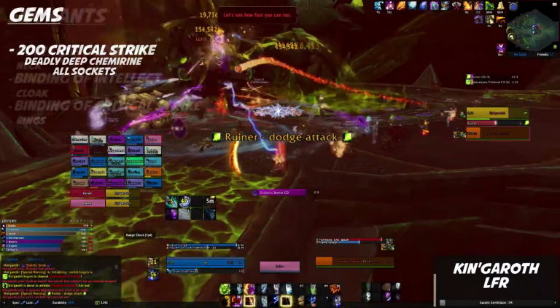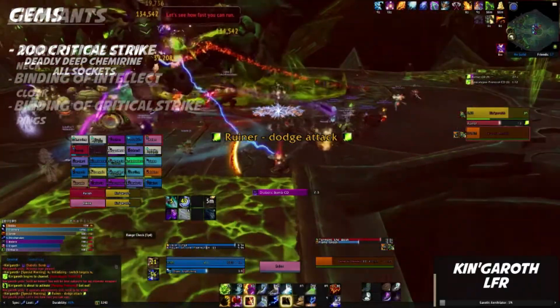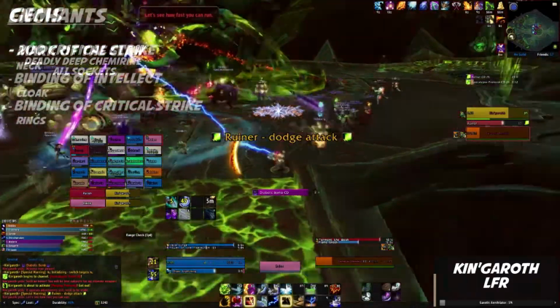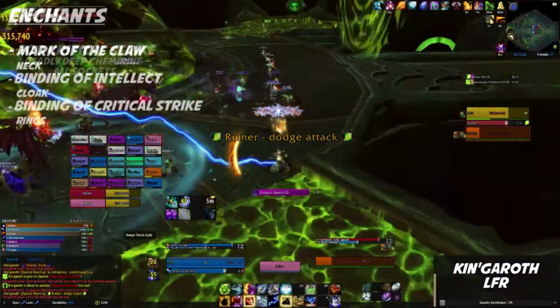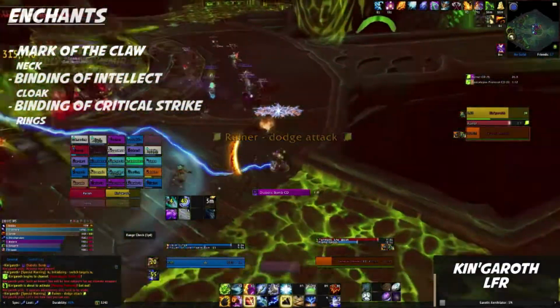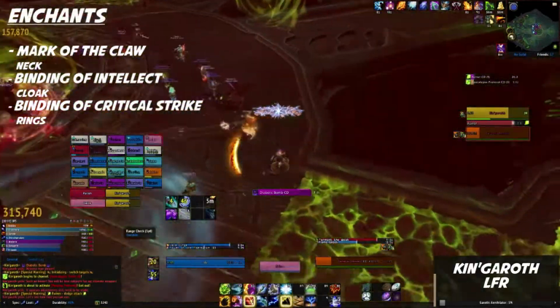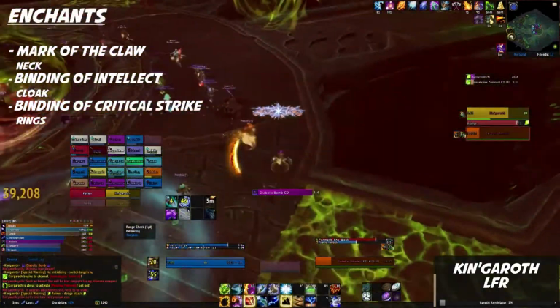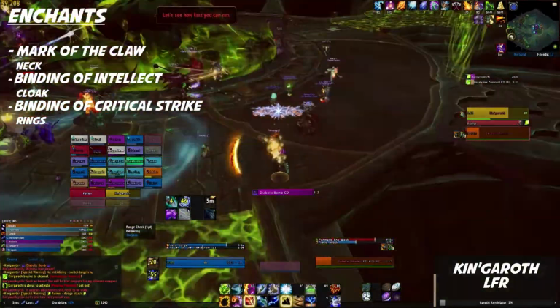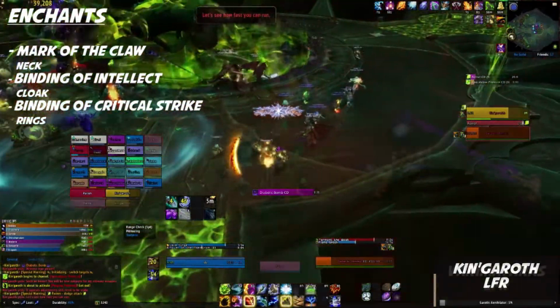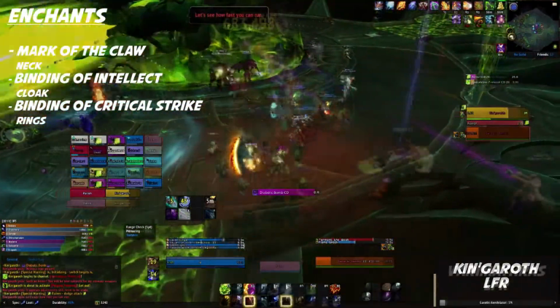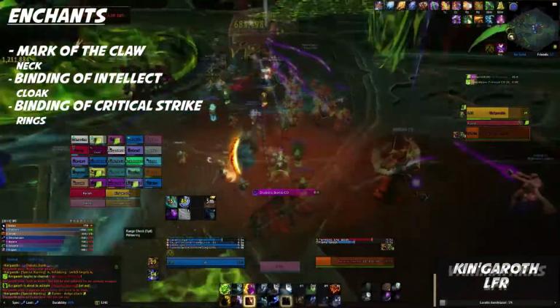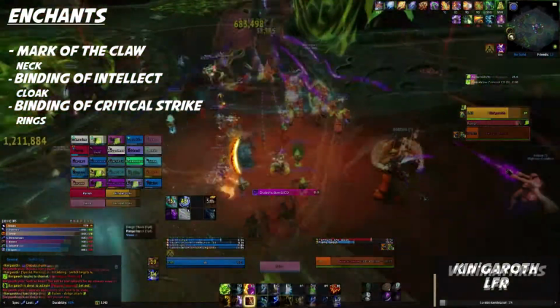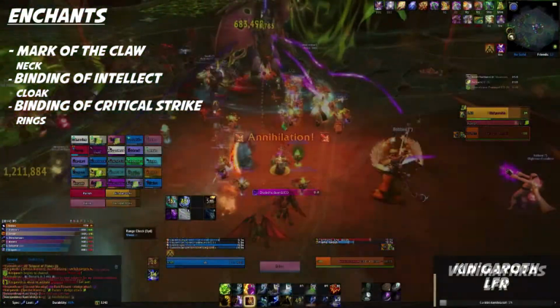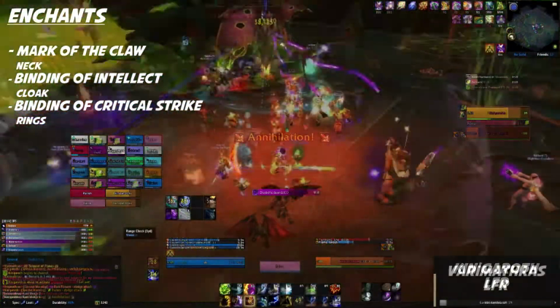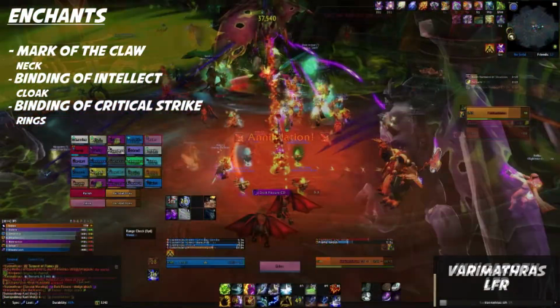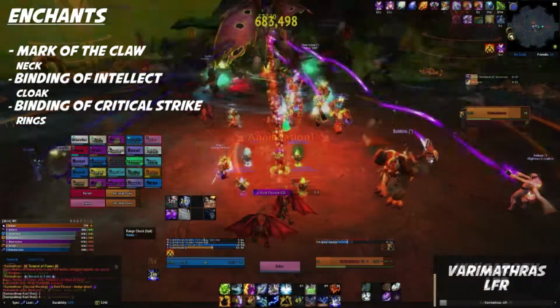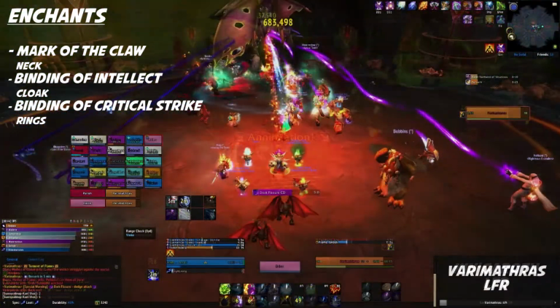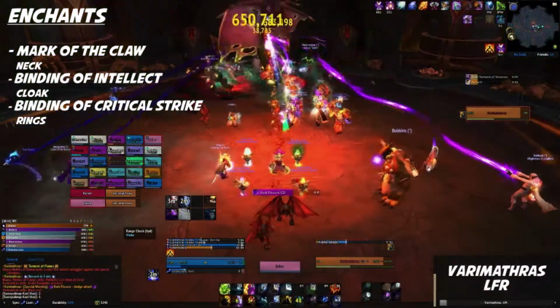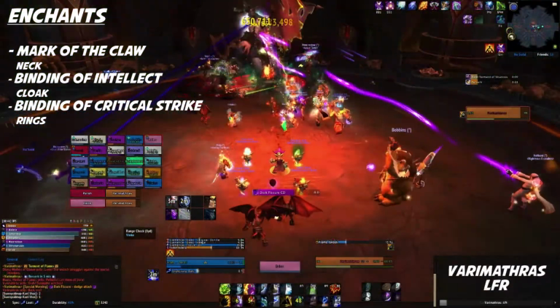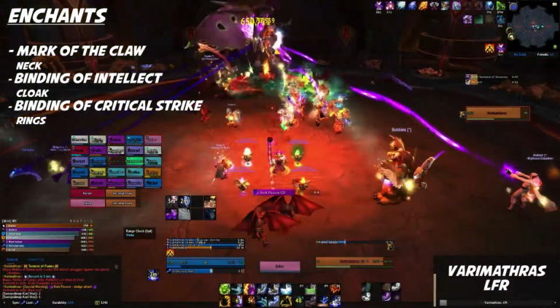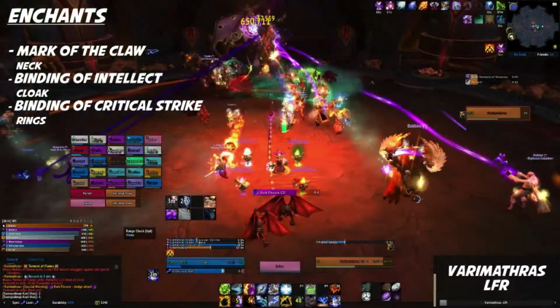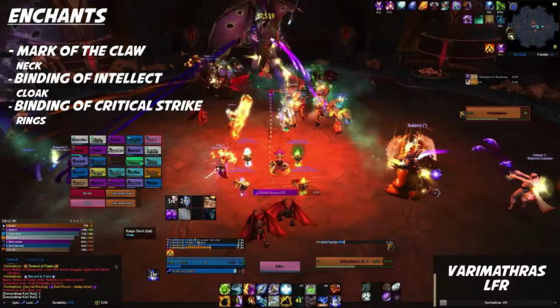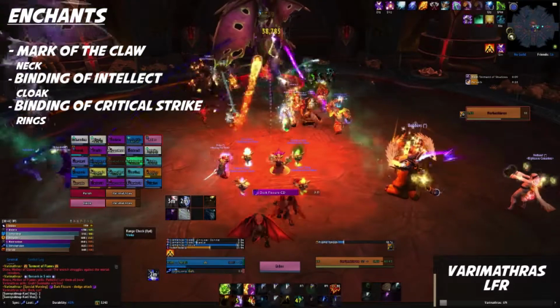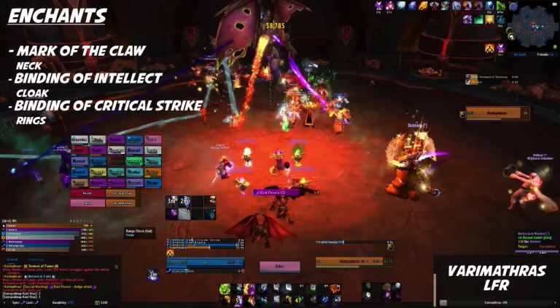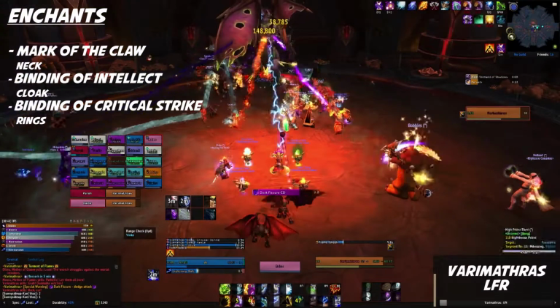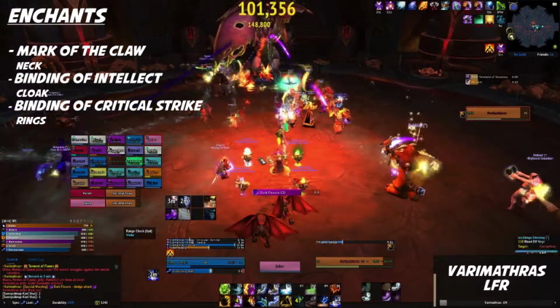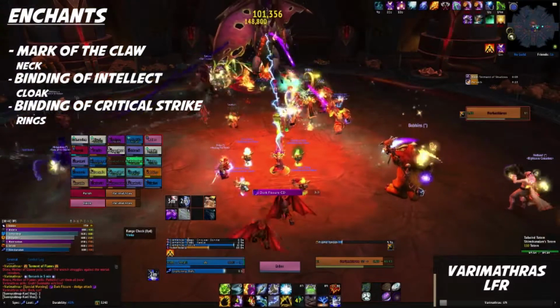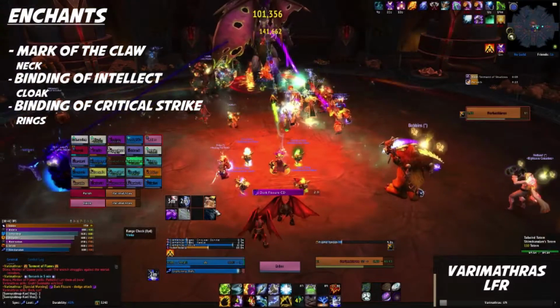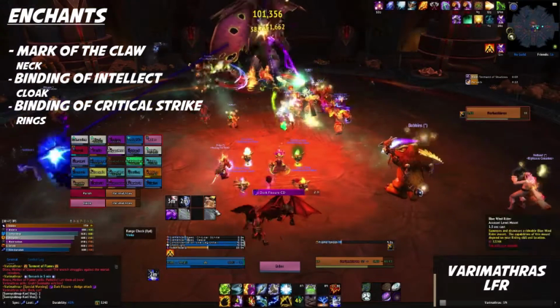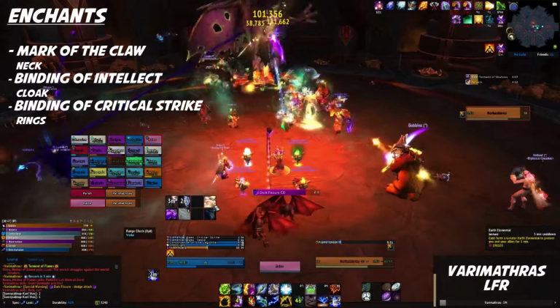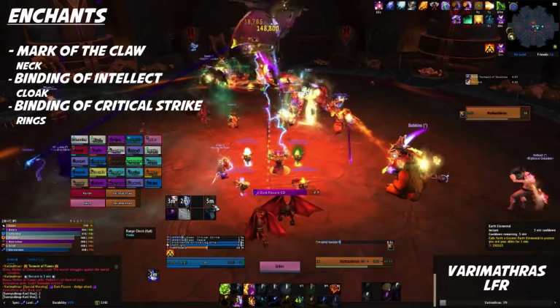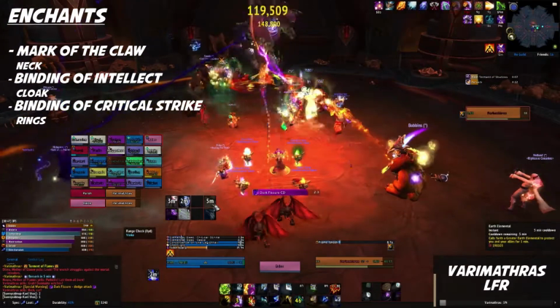For your enchants it's Mark of the Claw on your neck, Binding of Intellect on your cloak, and Binding of Critical Strike on your rings.